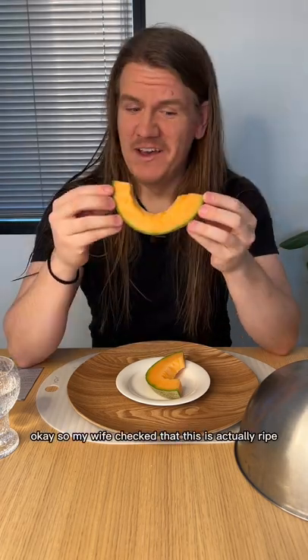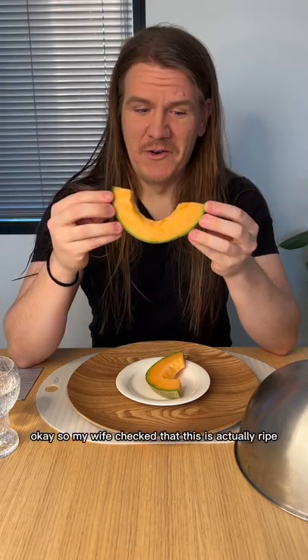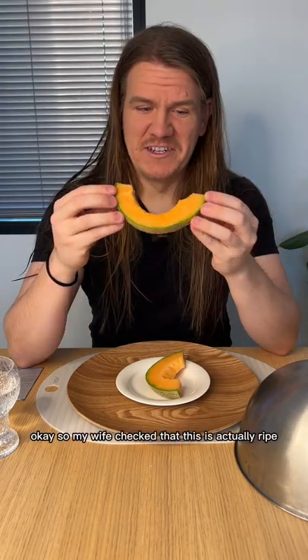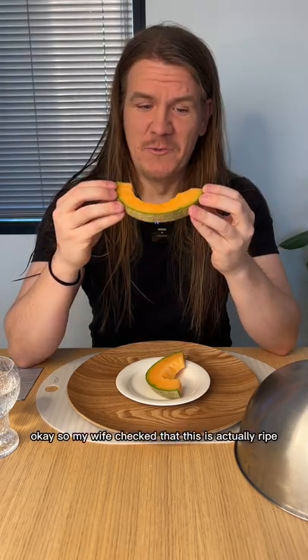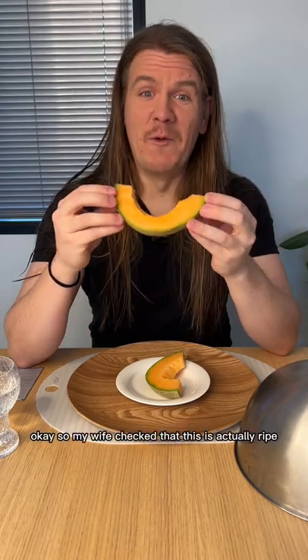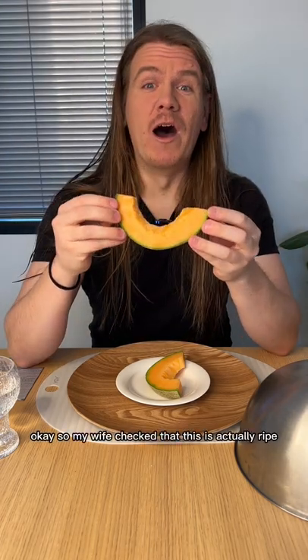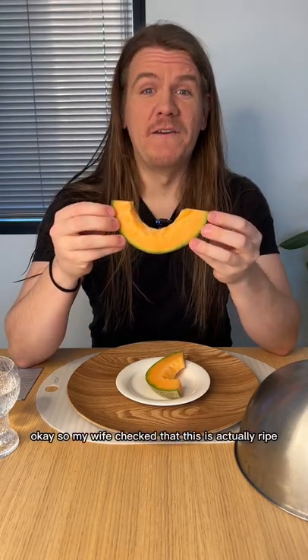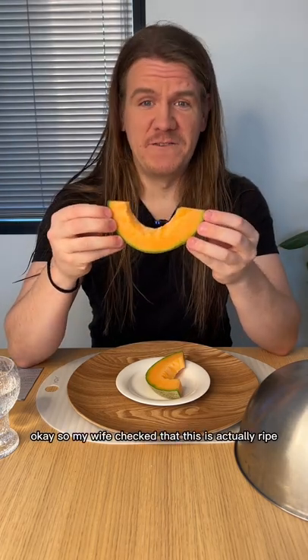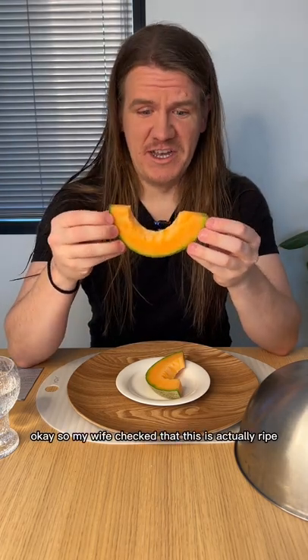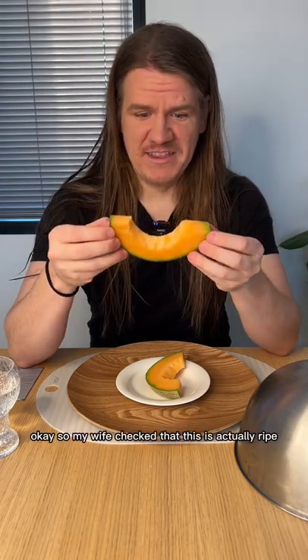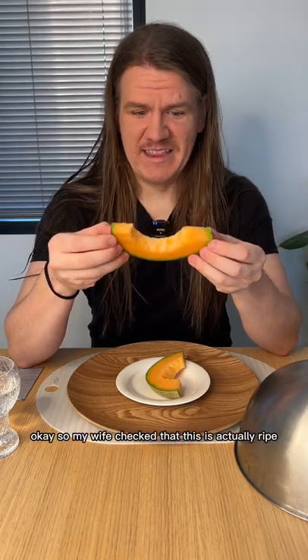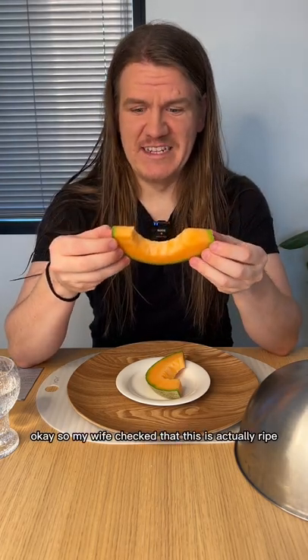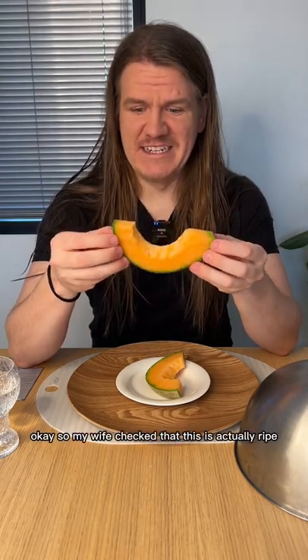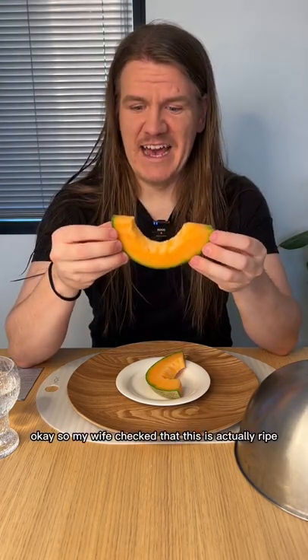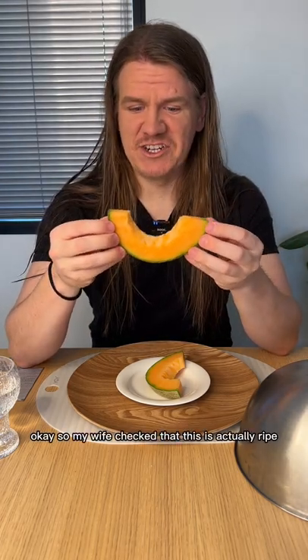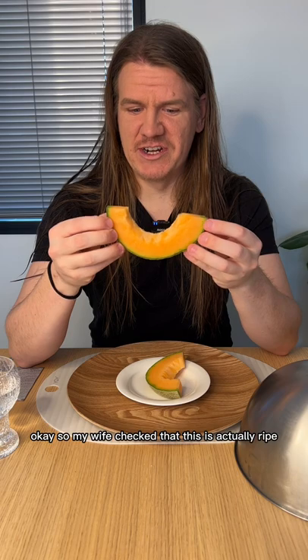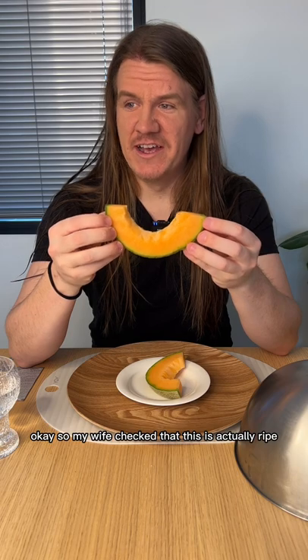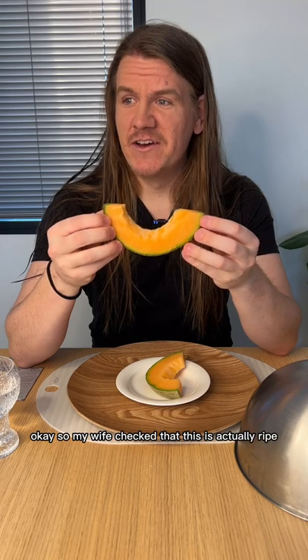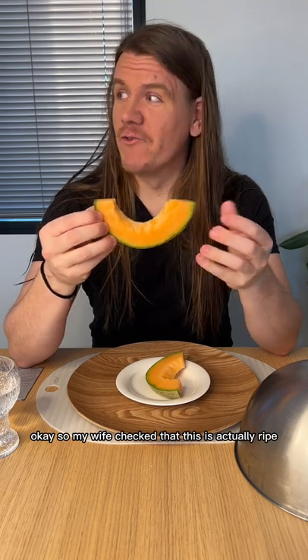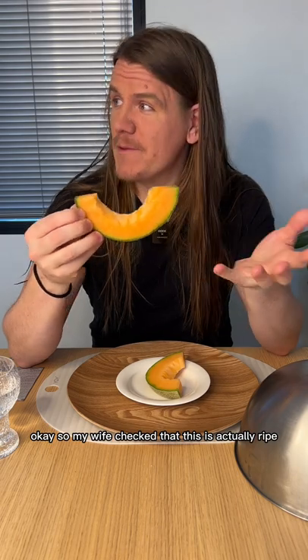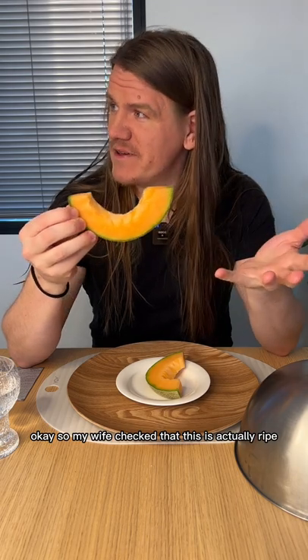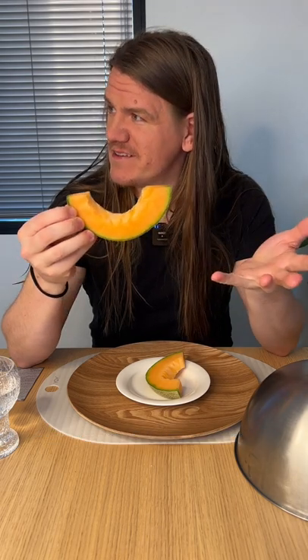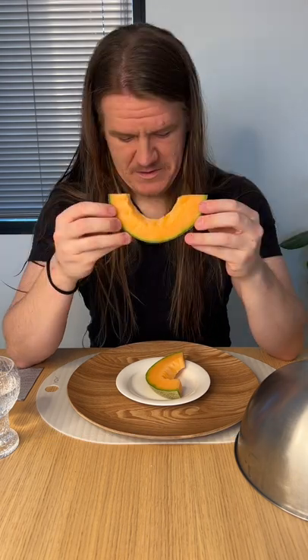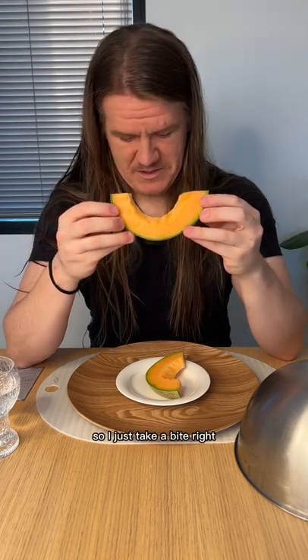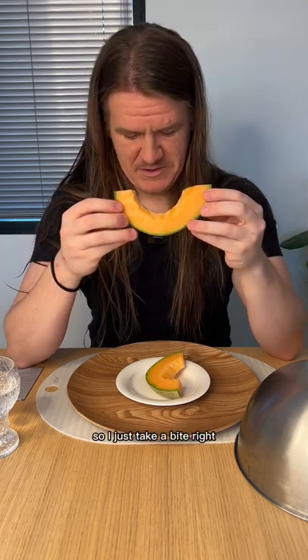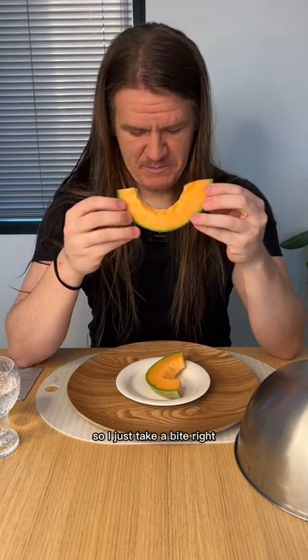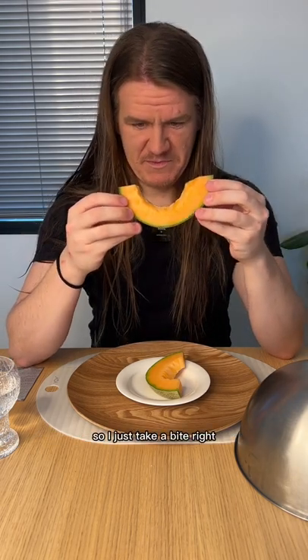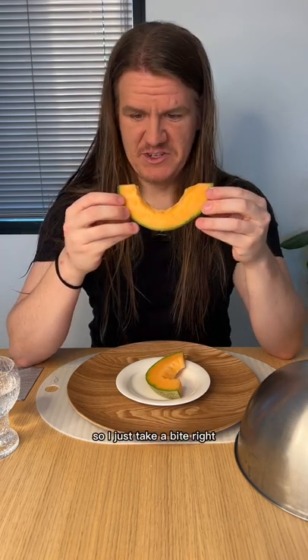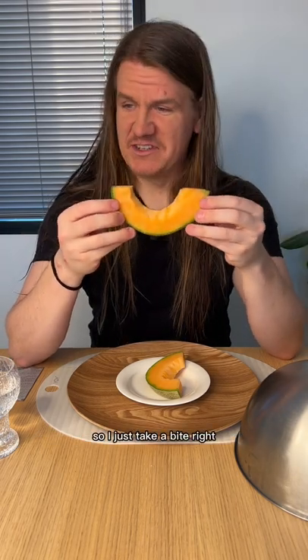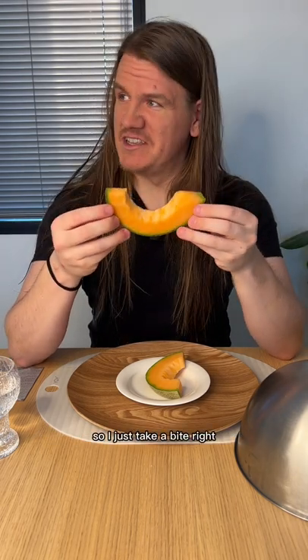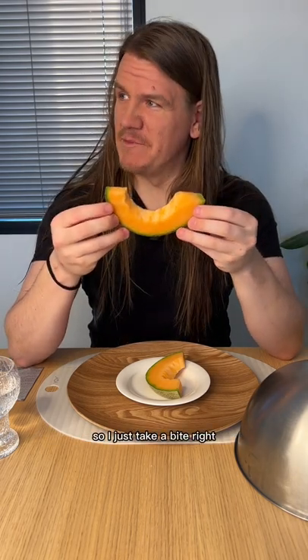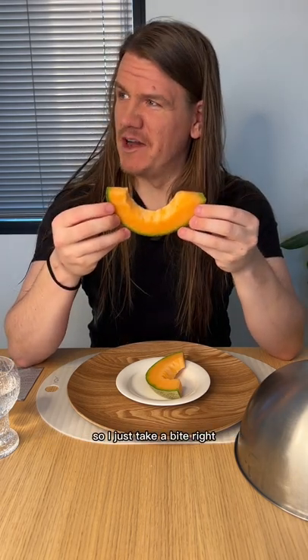My wife checked that this is actually ripe, so just take a bite.